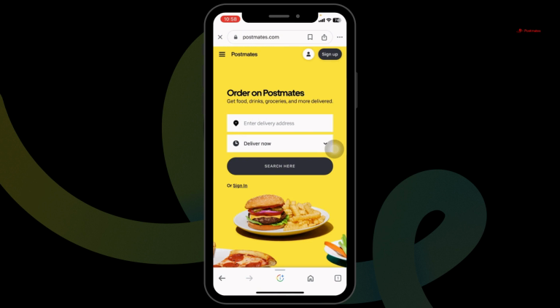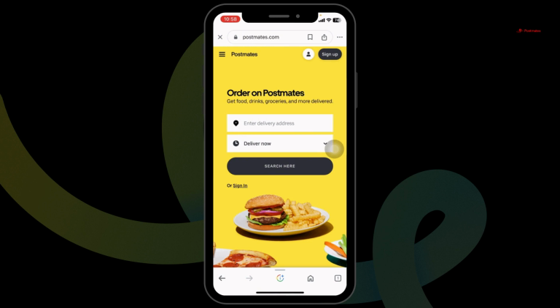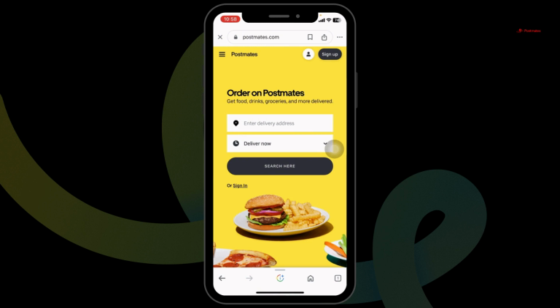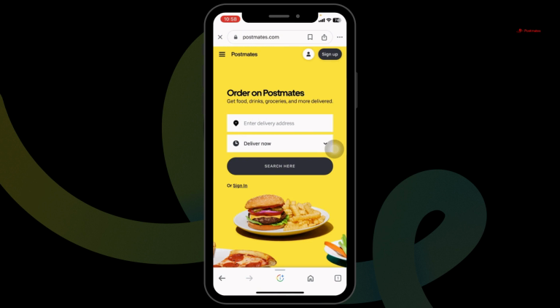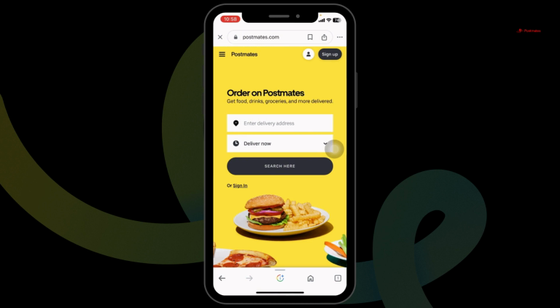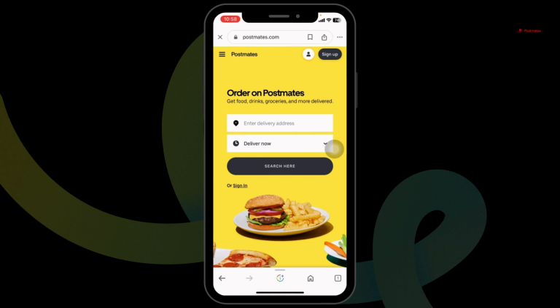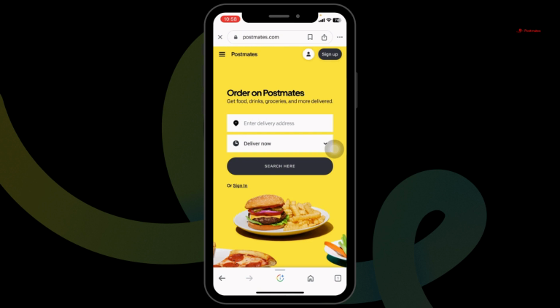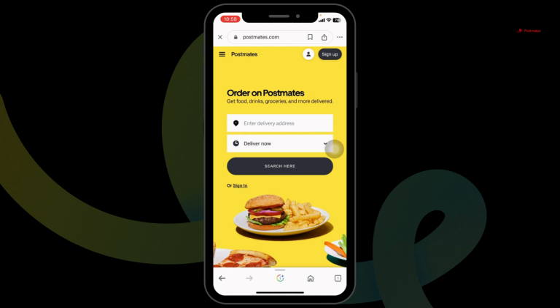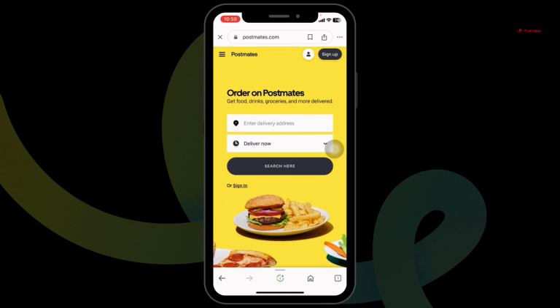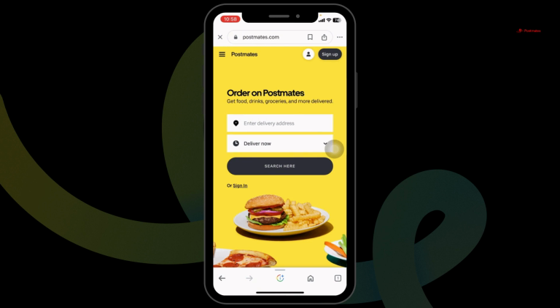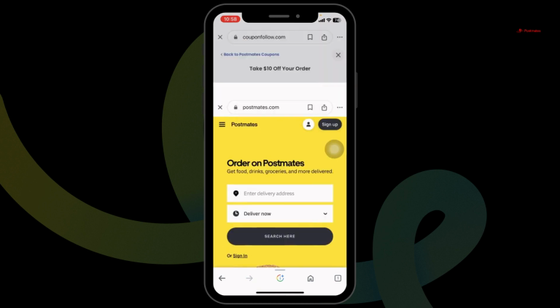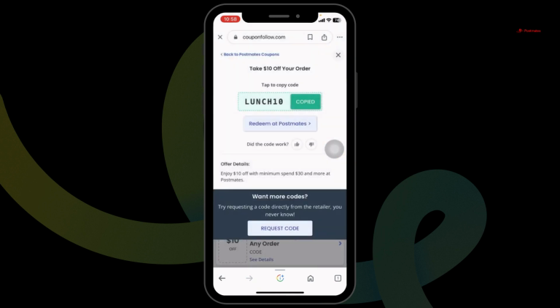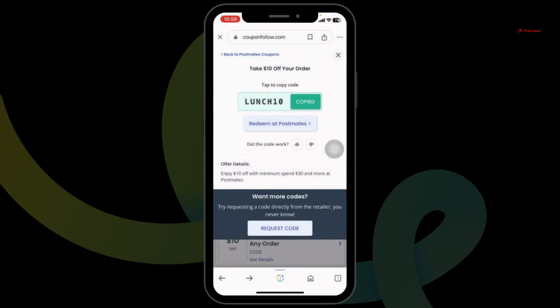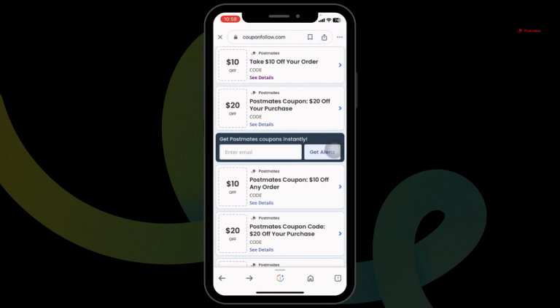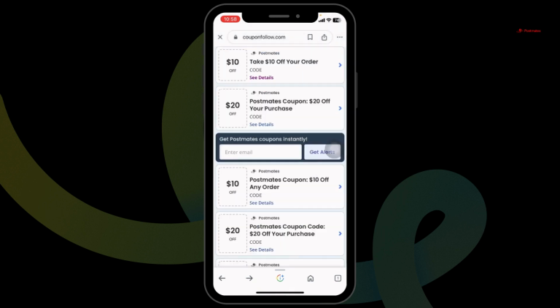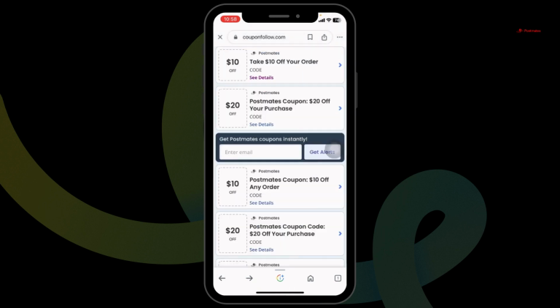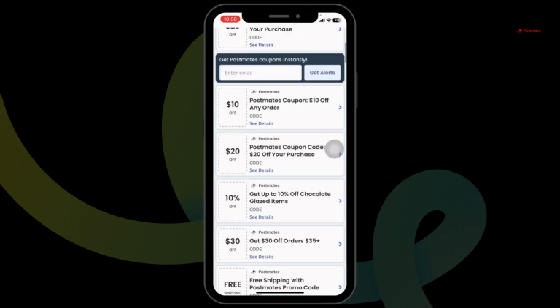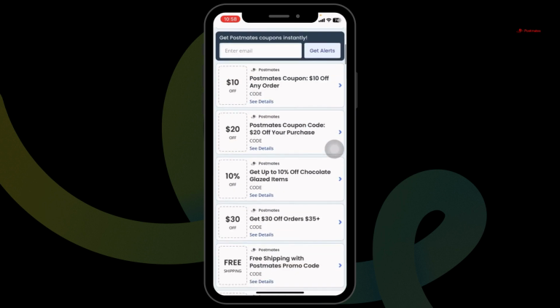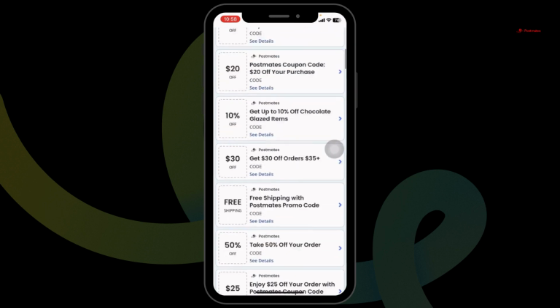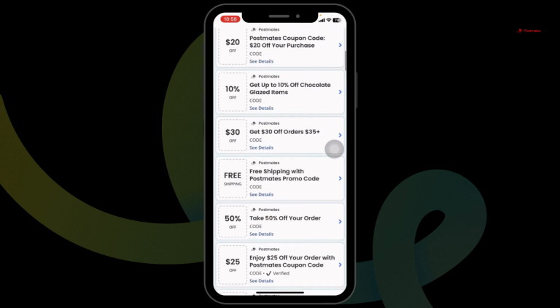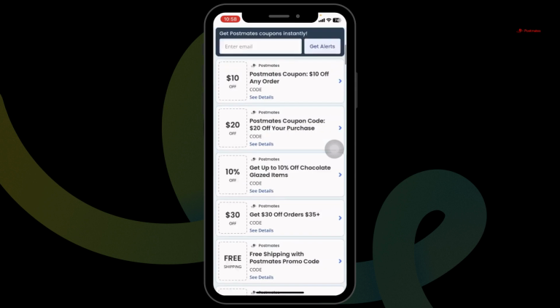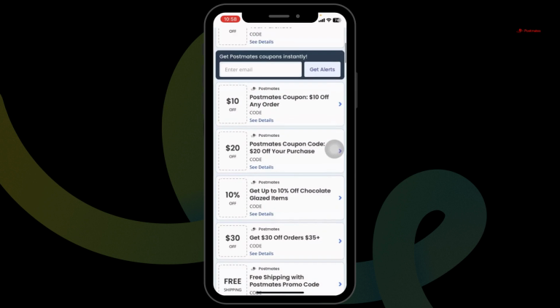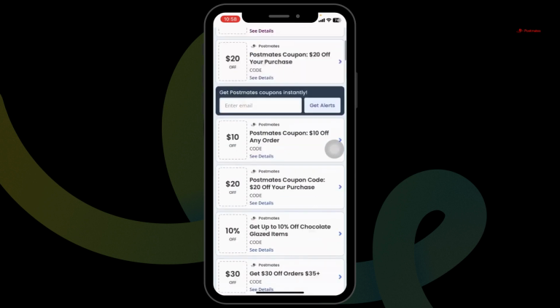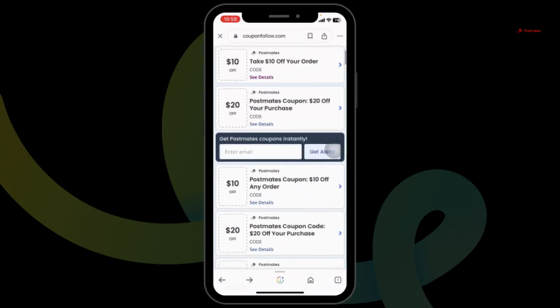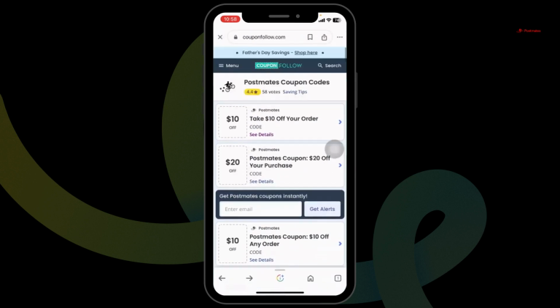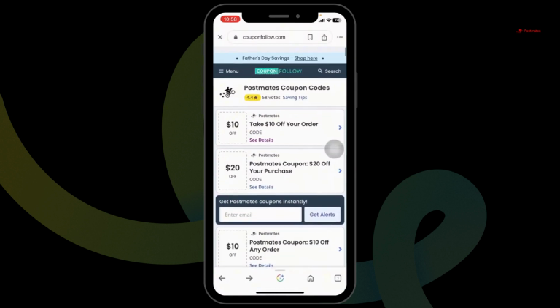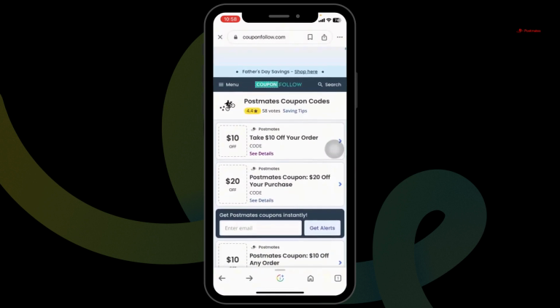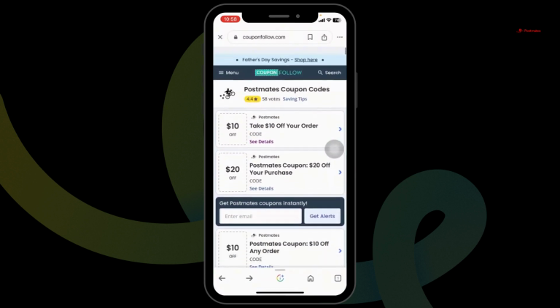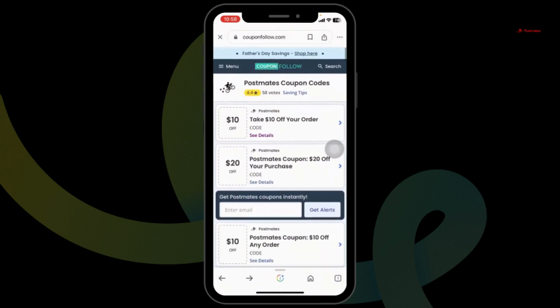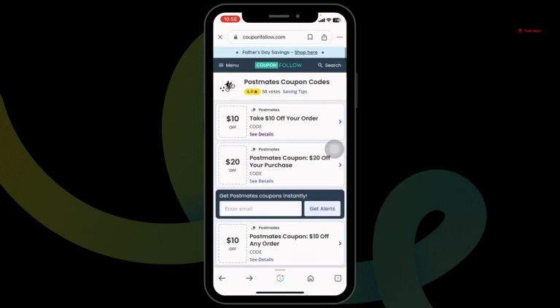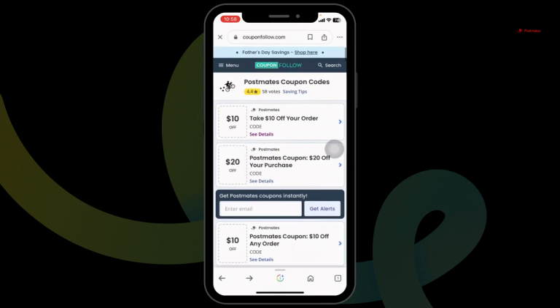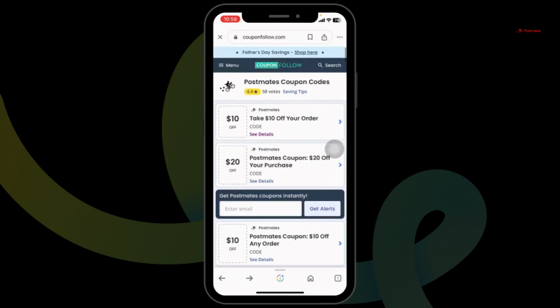With that, you'll get the discount on your order. Likewise, you can also try out other offers, as in this website you're gonna find tons of offers and deals for Postmates.